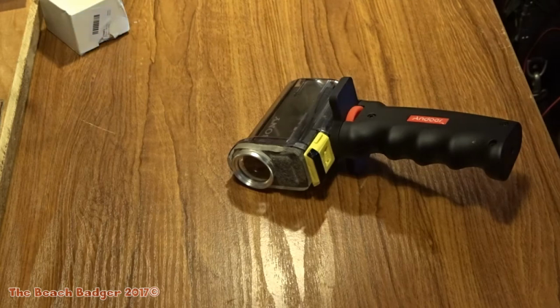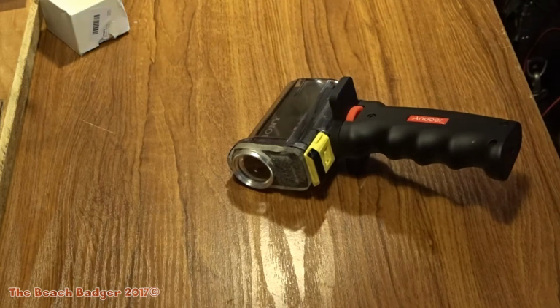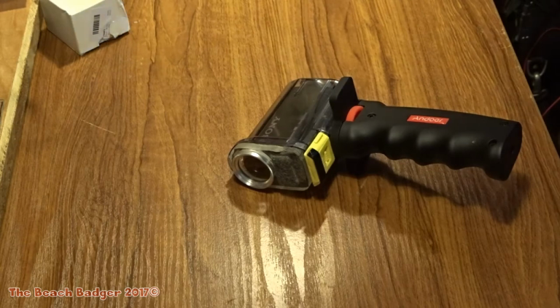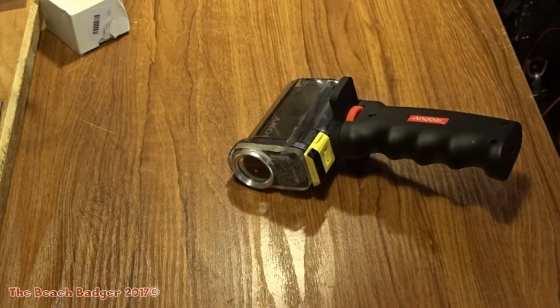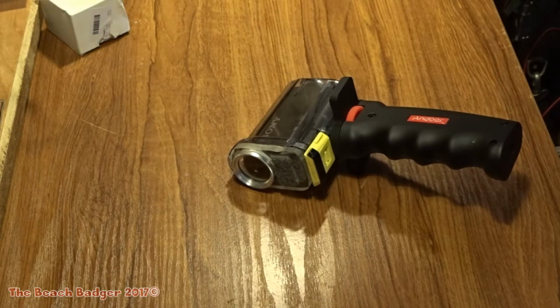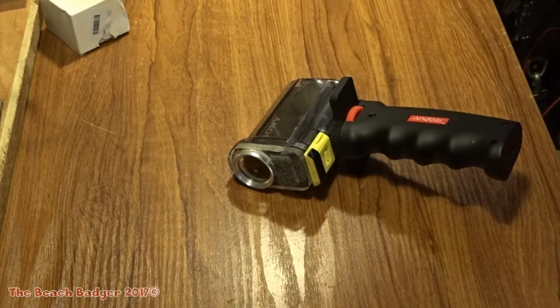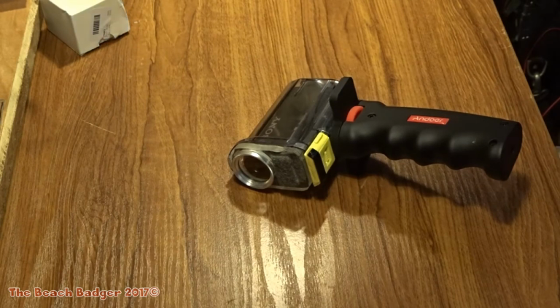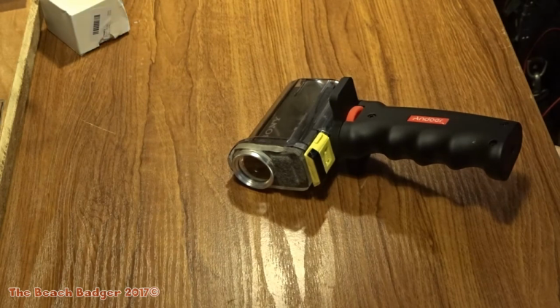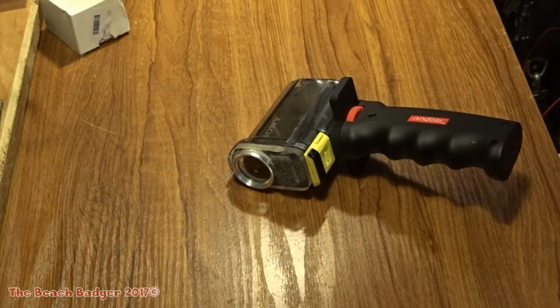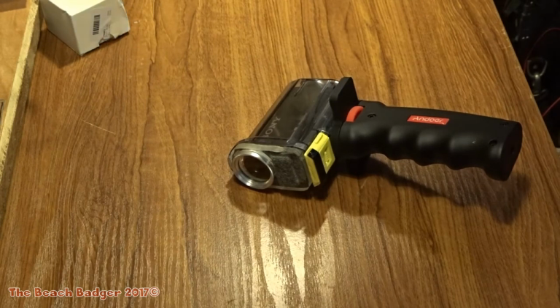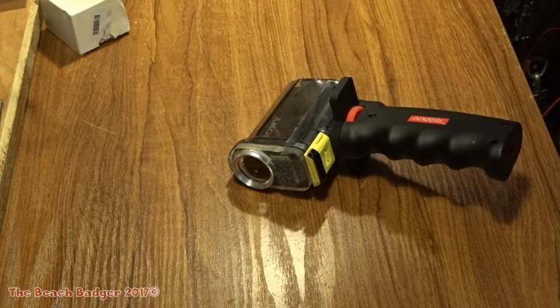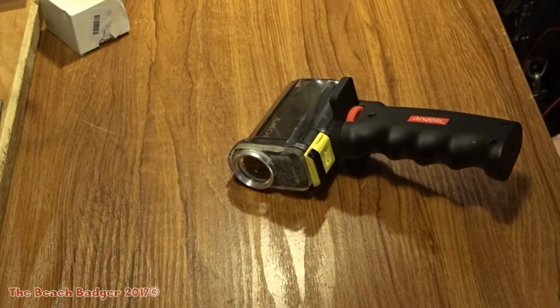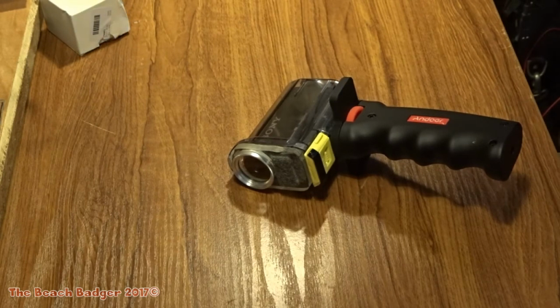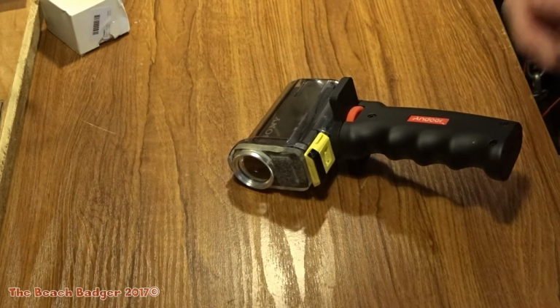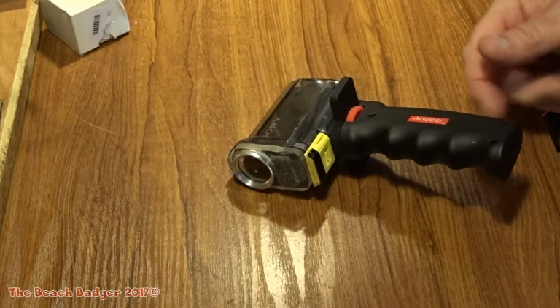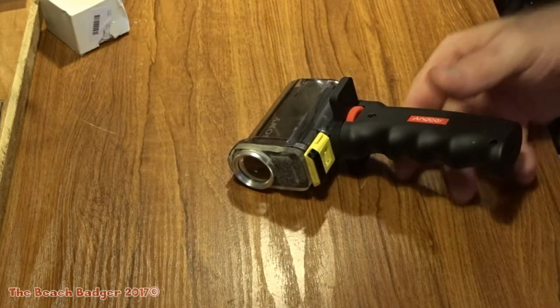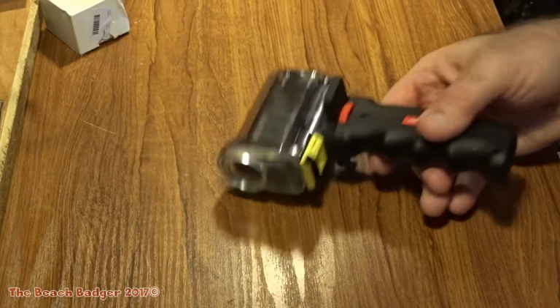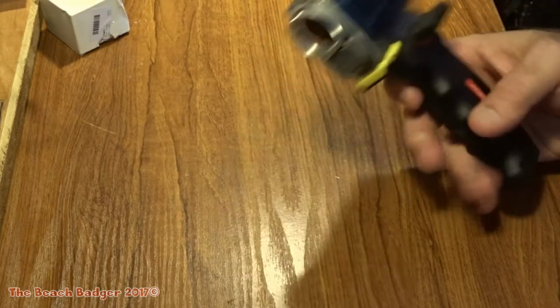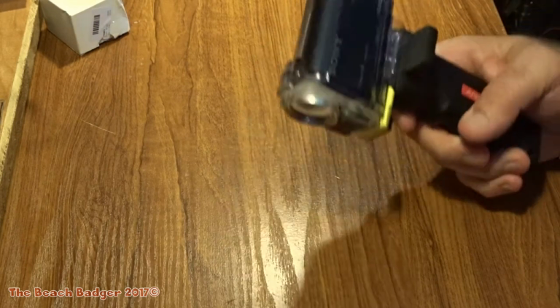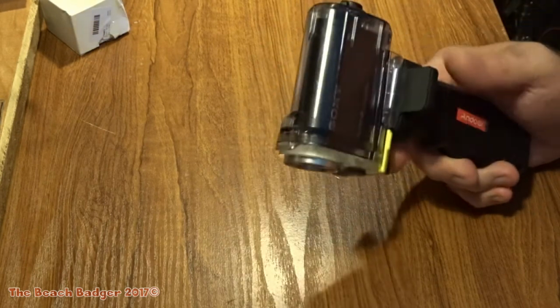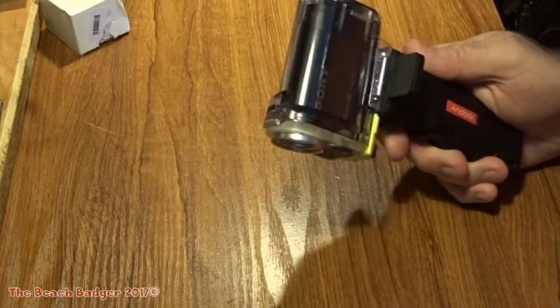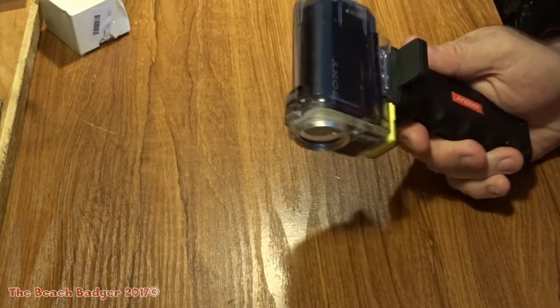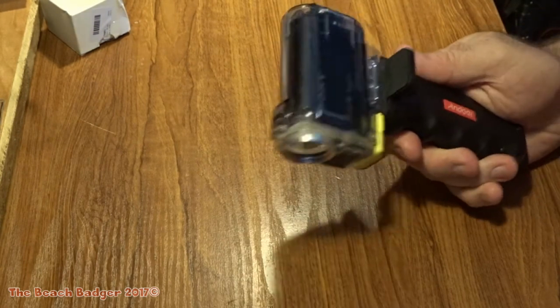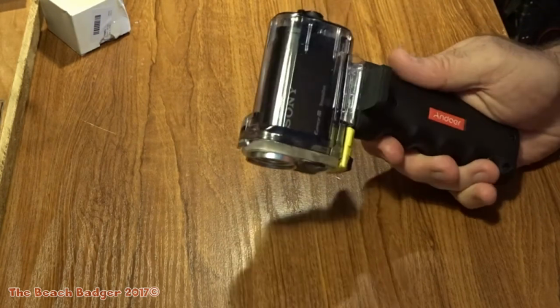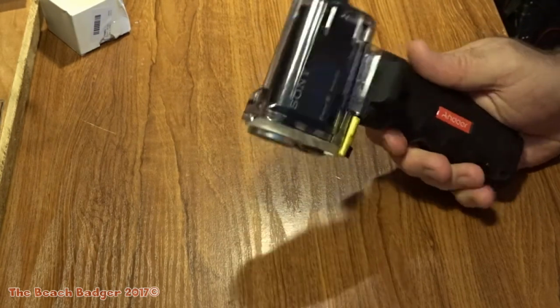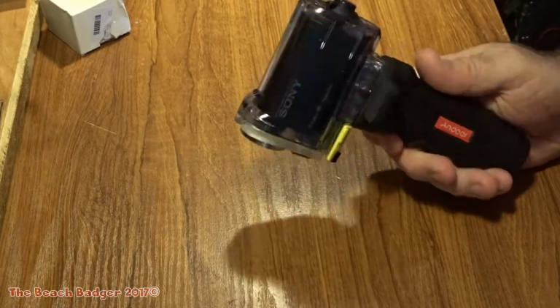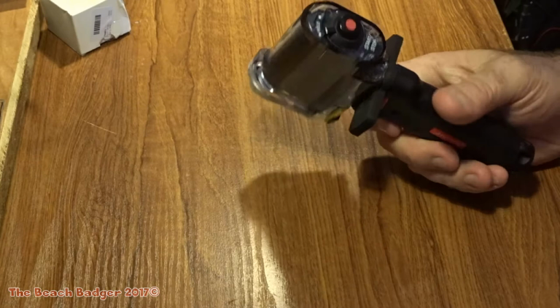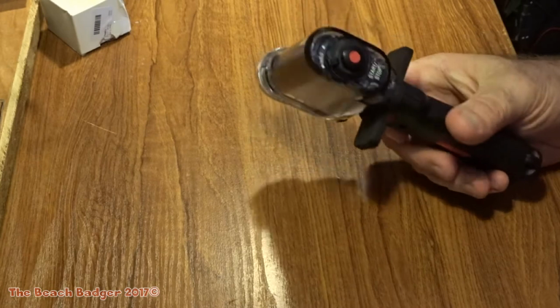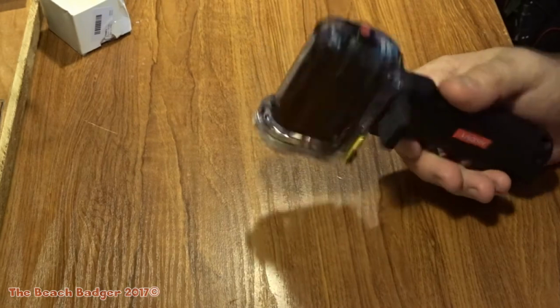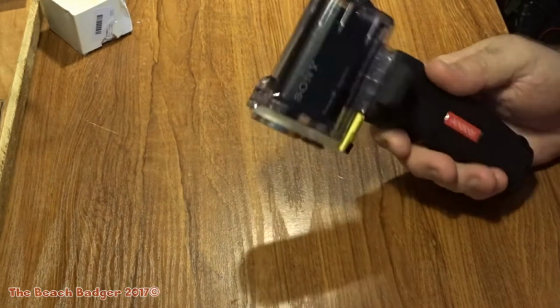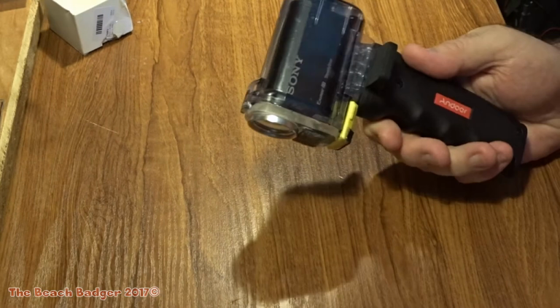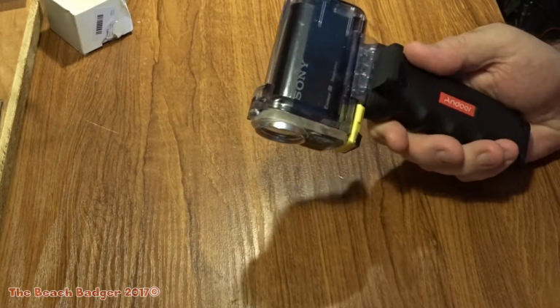Hi guys, welcome to another video. Action cams — this is the action cam I use on the beach.